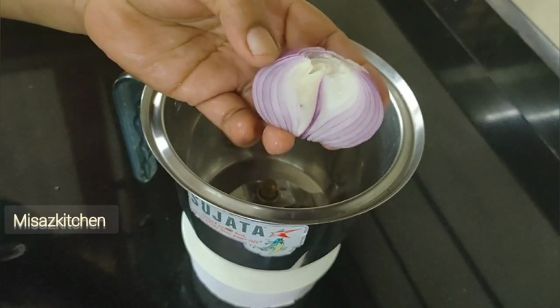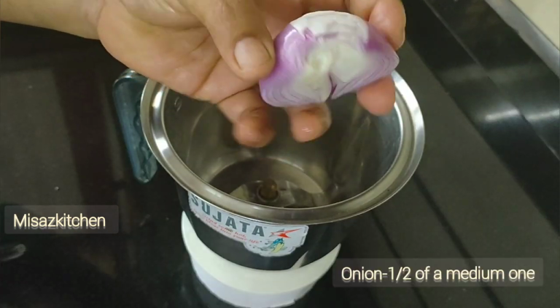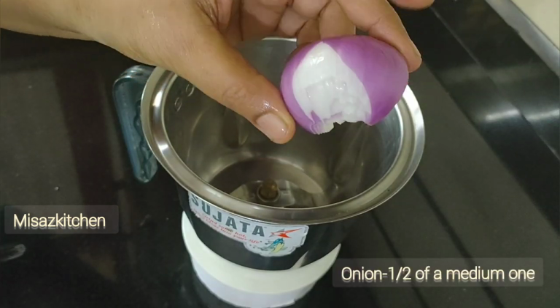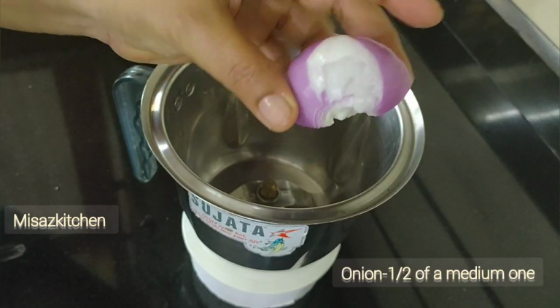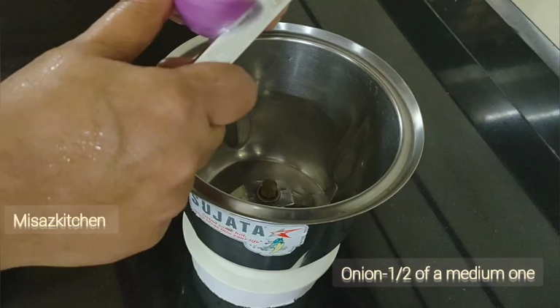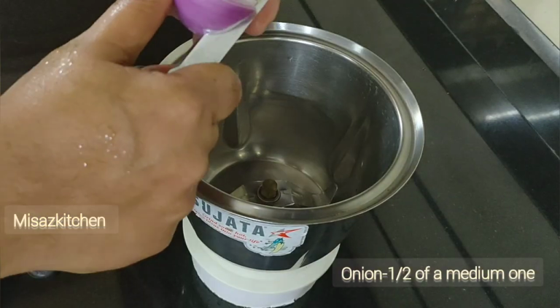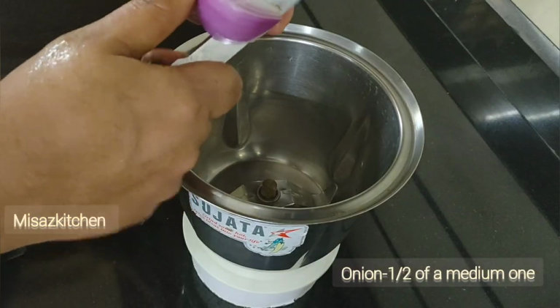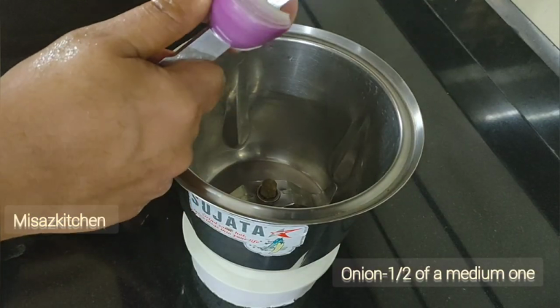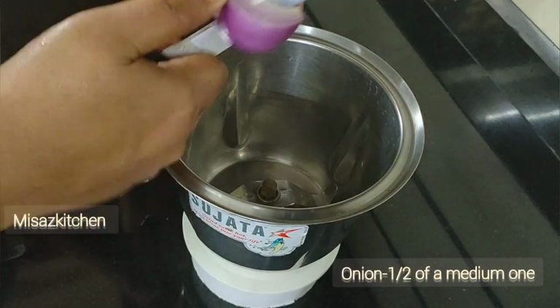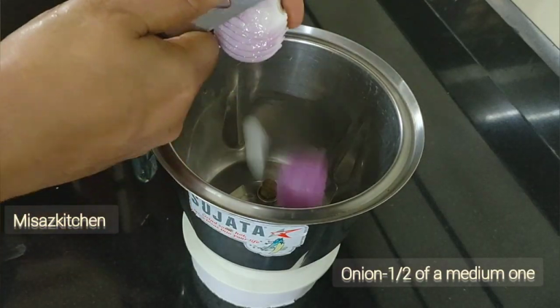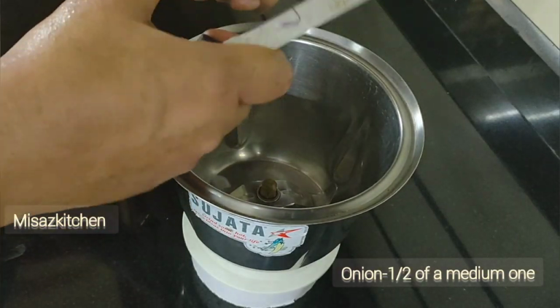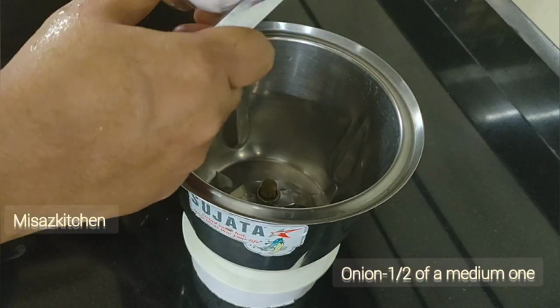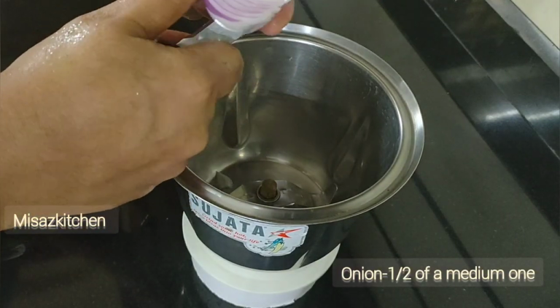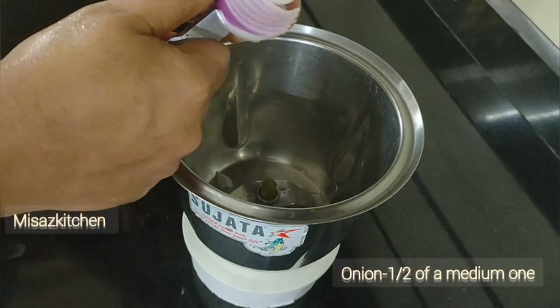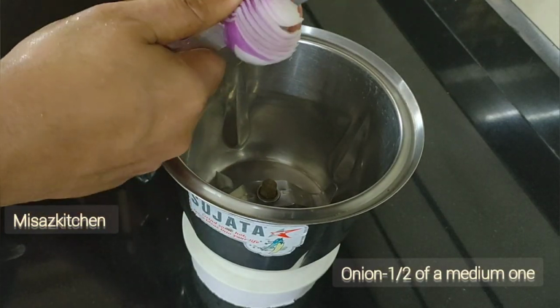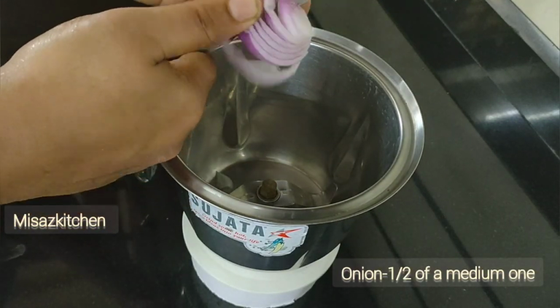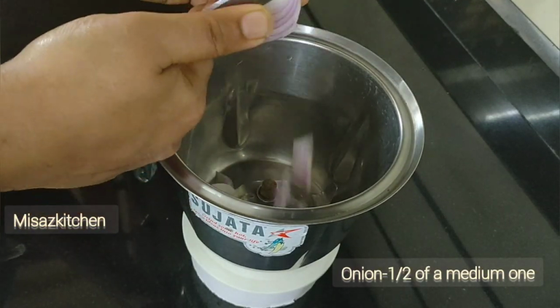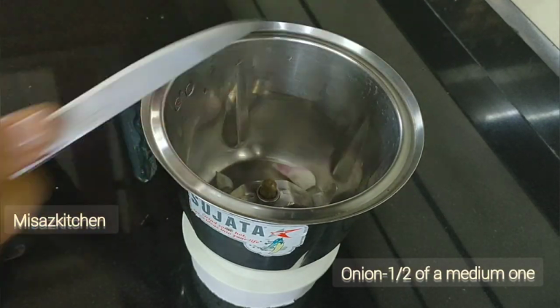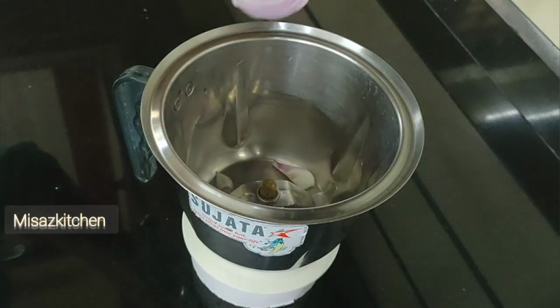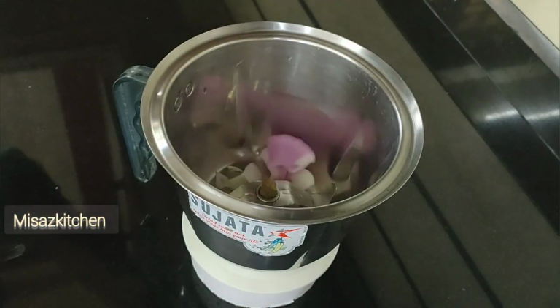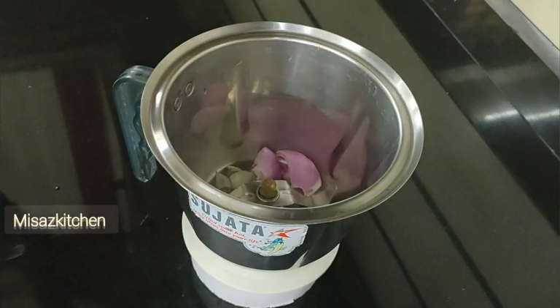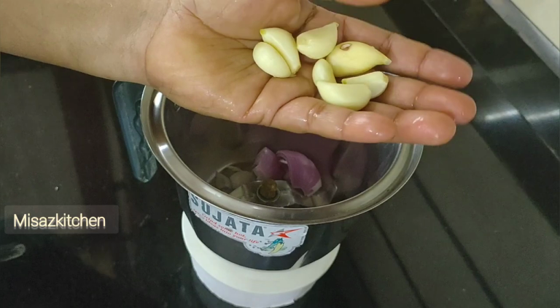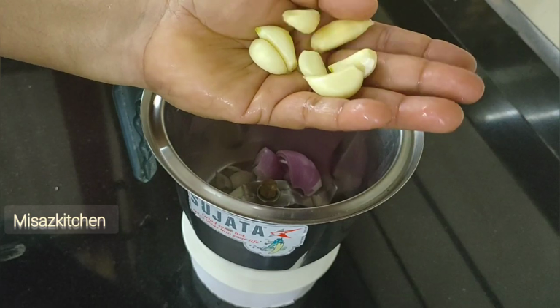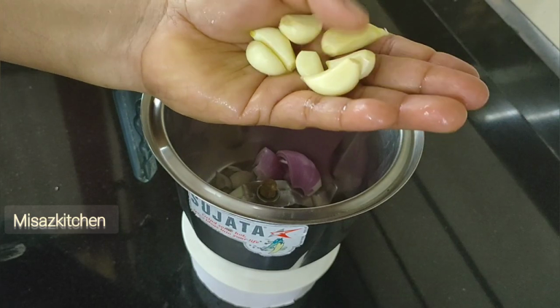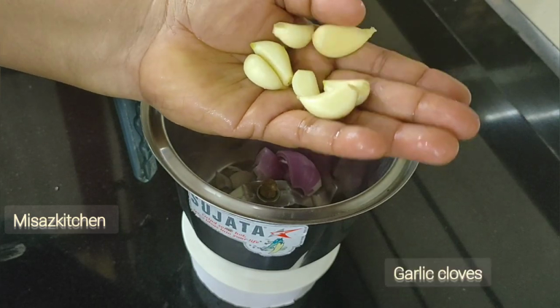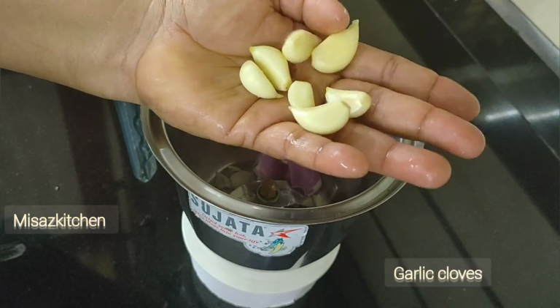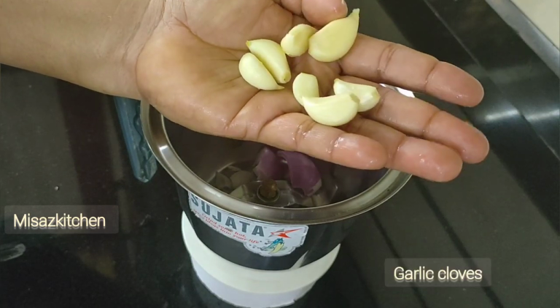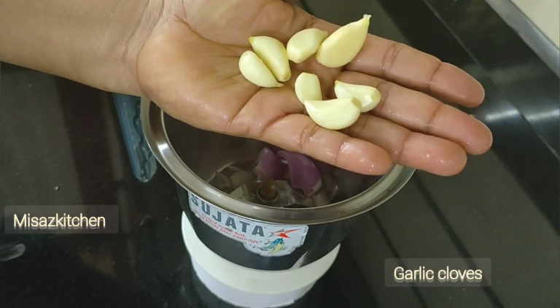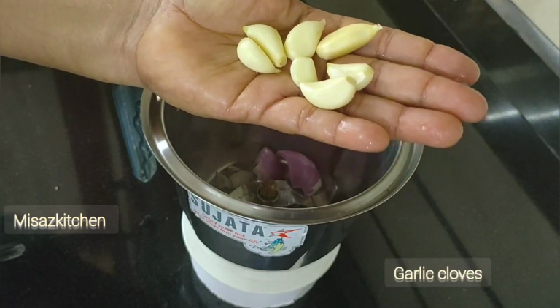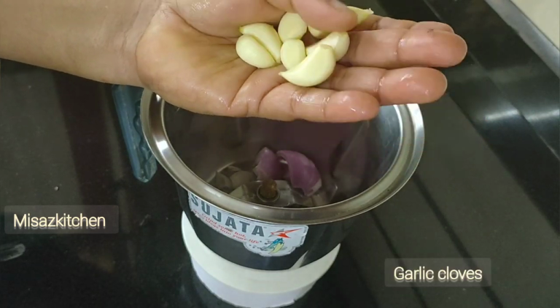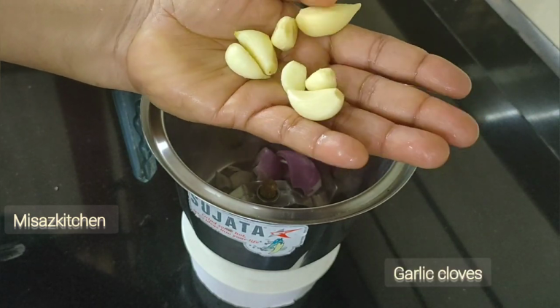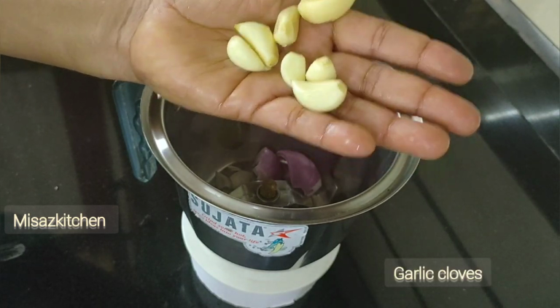Now we will mix it into a medium-sized jar. Then we will mix it in a 1-5 surface jar.